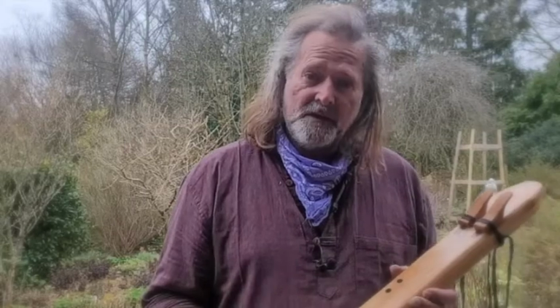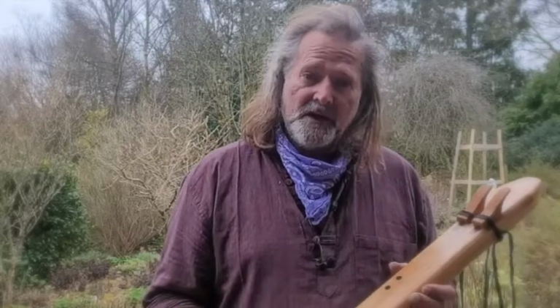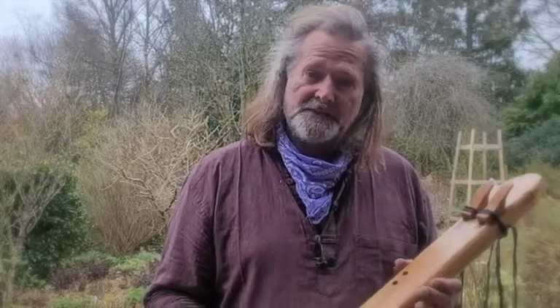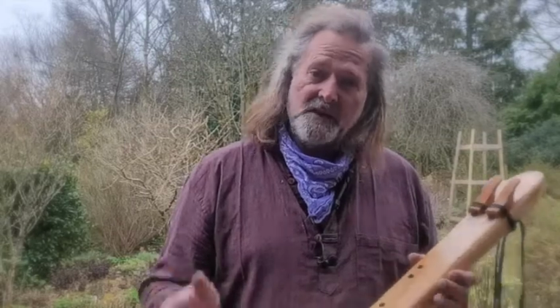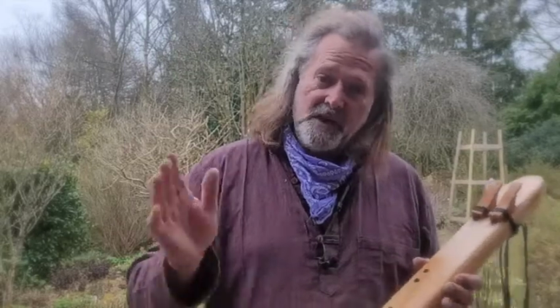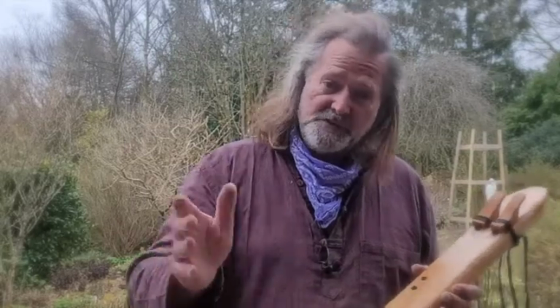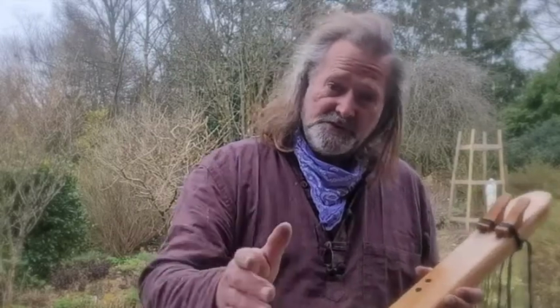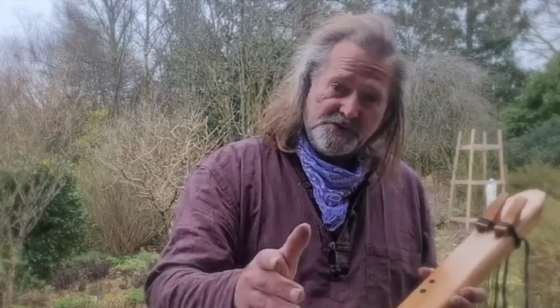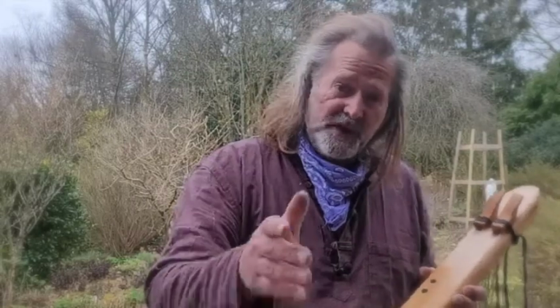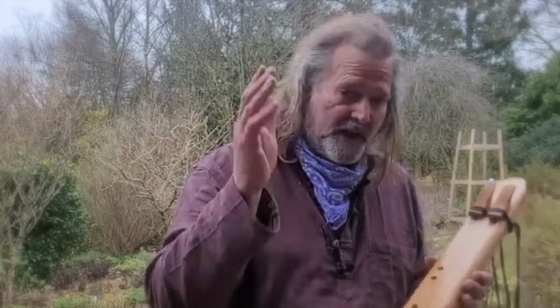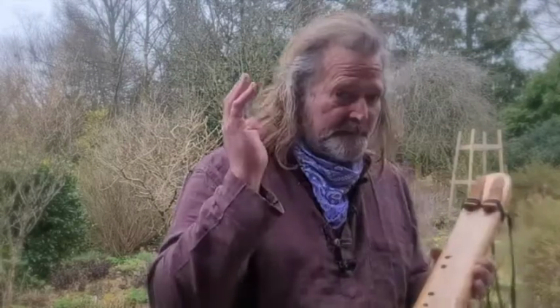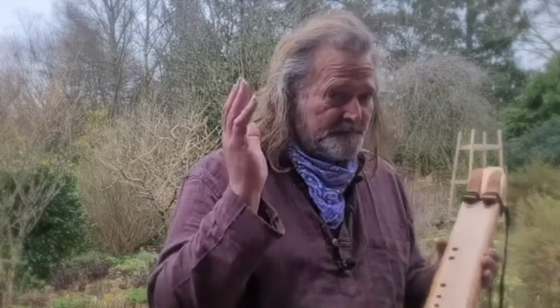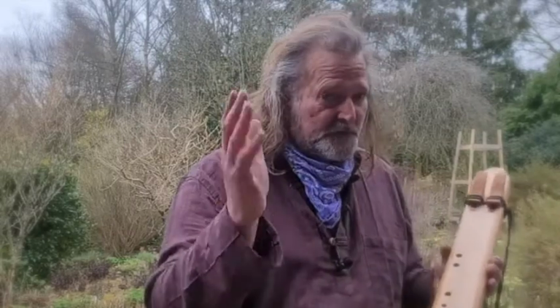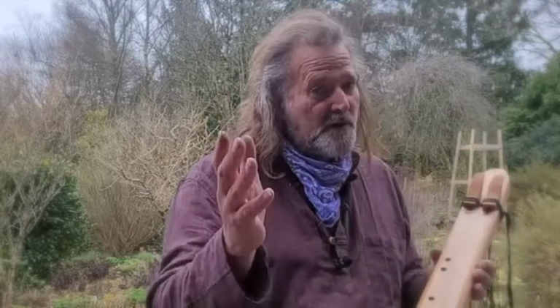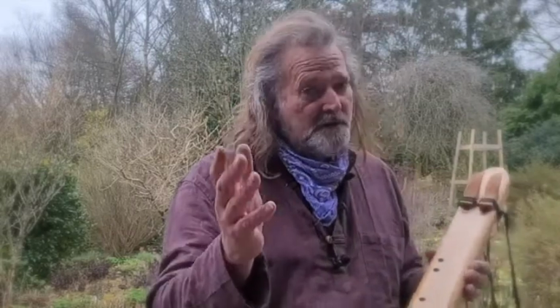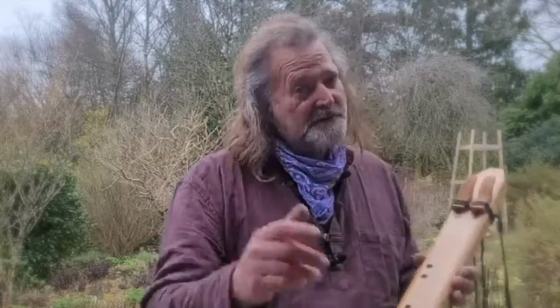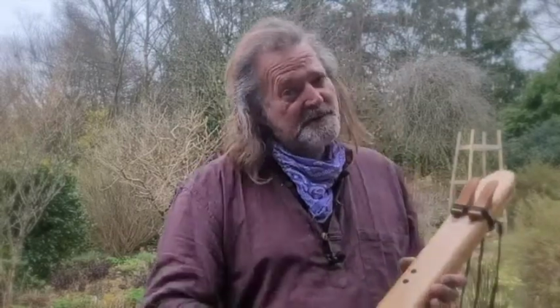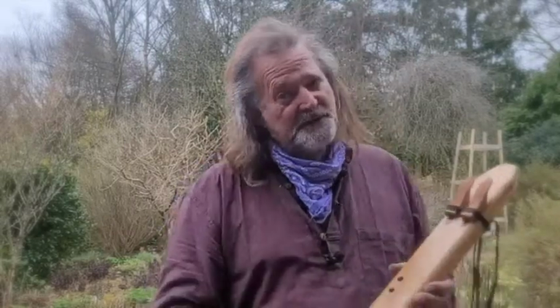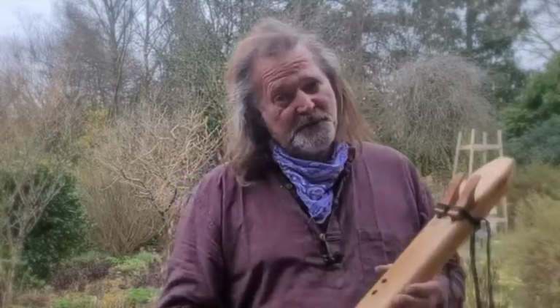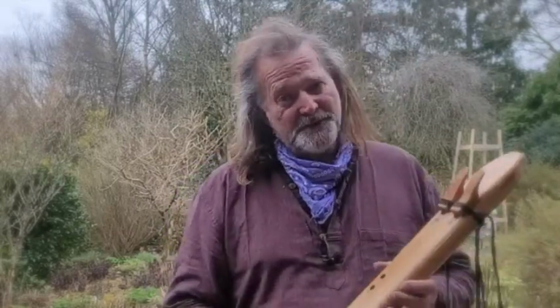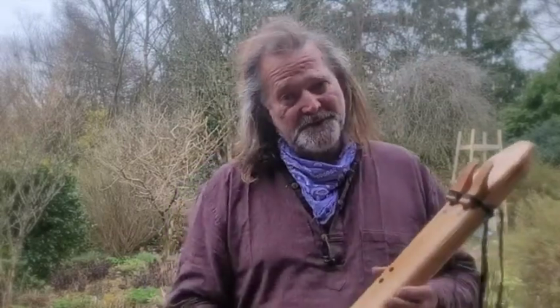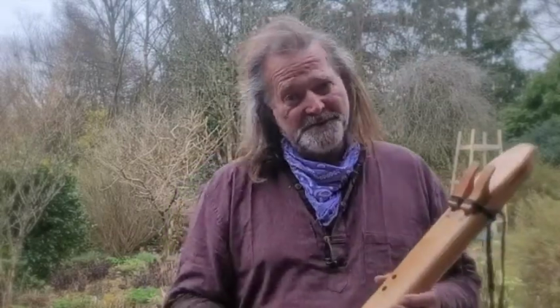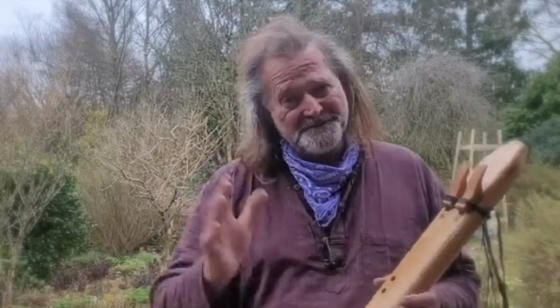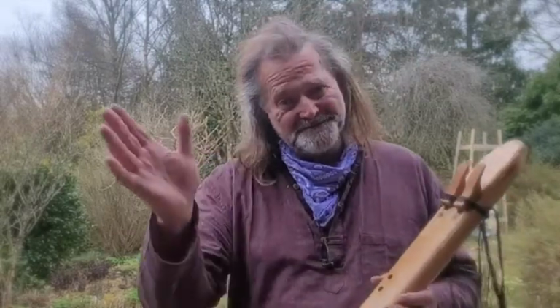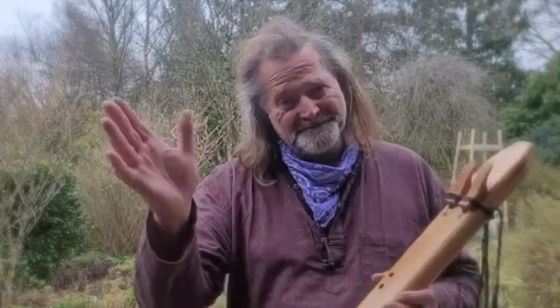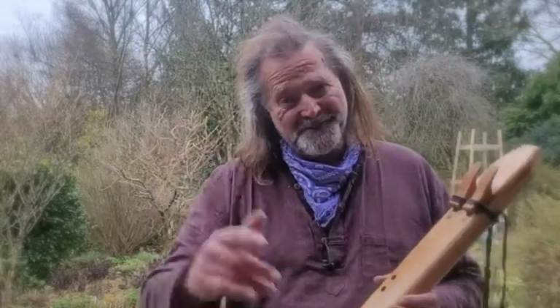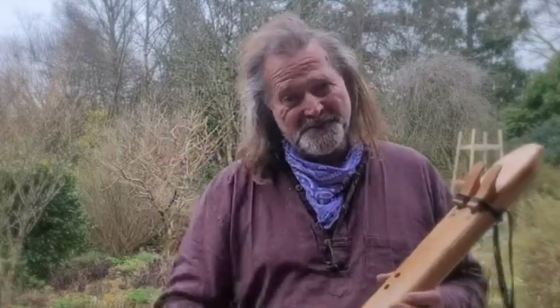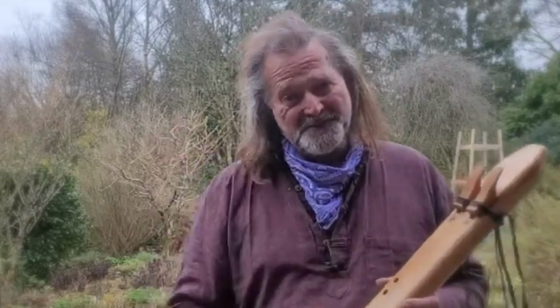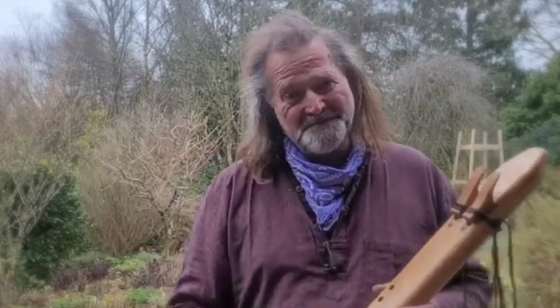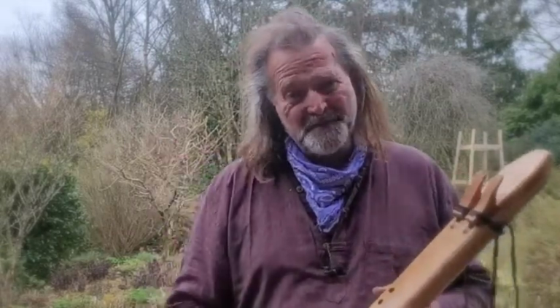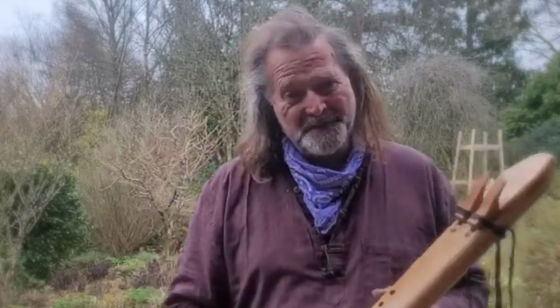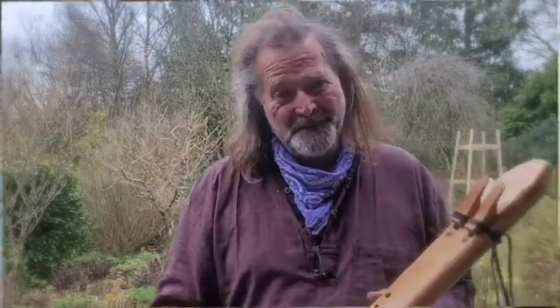Okay, so I hope you enjoyed it. I'm Crow and it's been Driftwood Holodrones. Thanks for watching. Bye-bye for now.